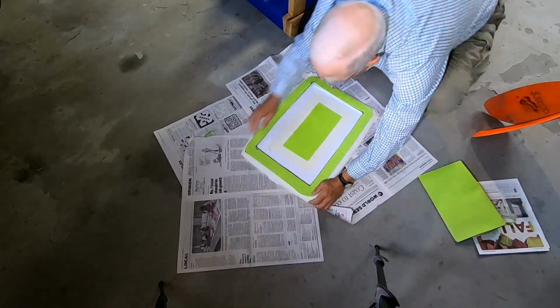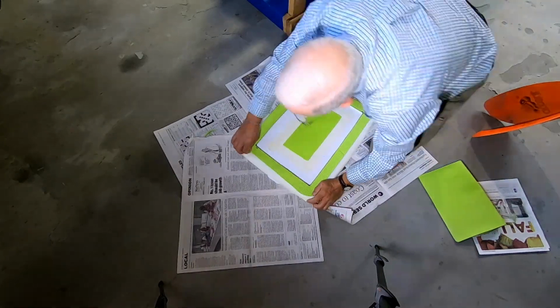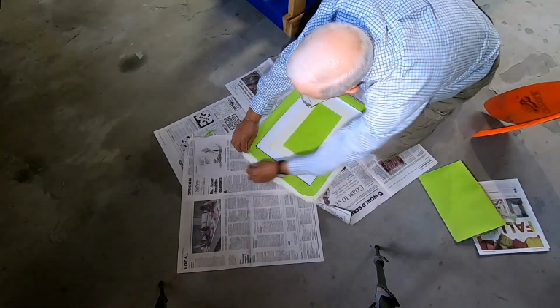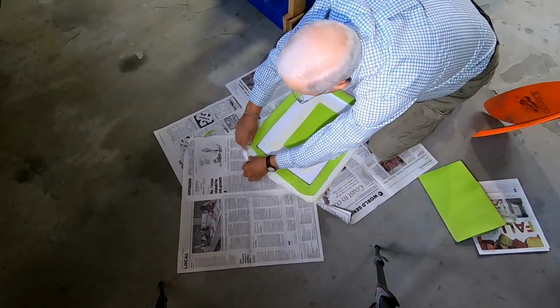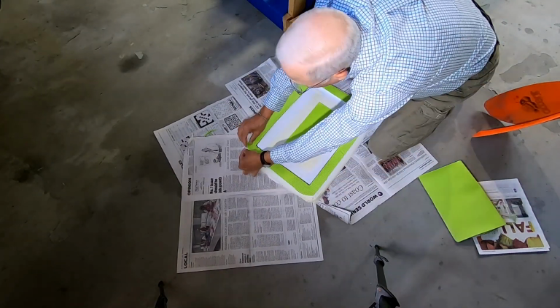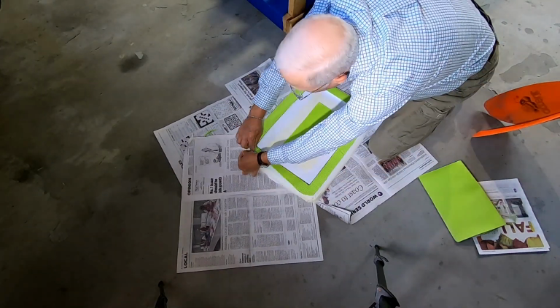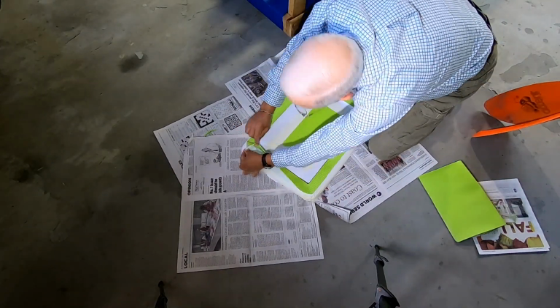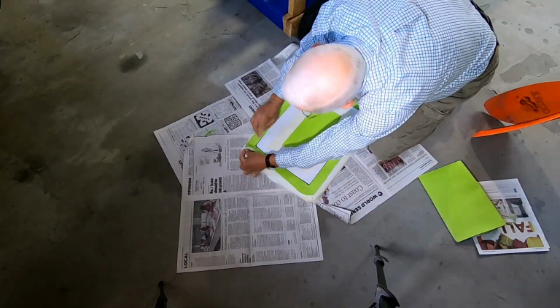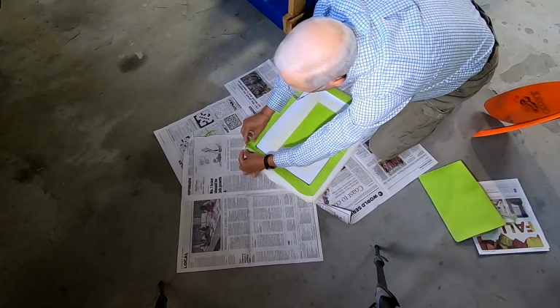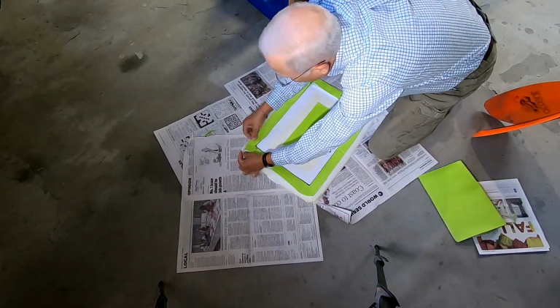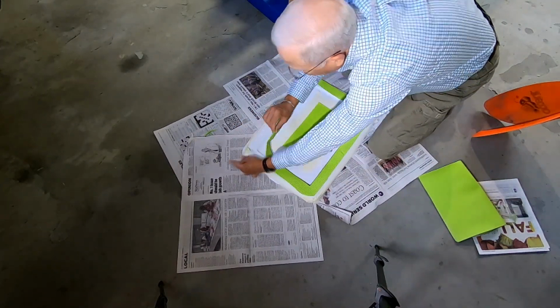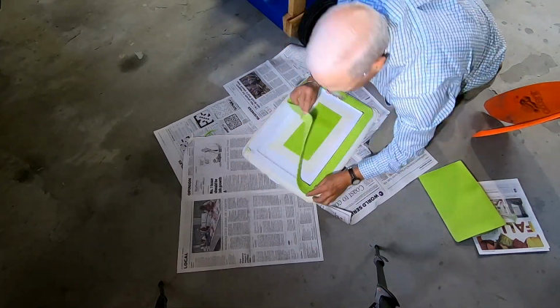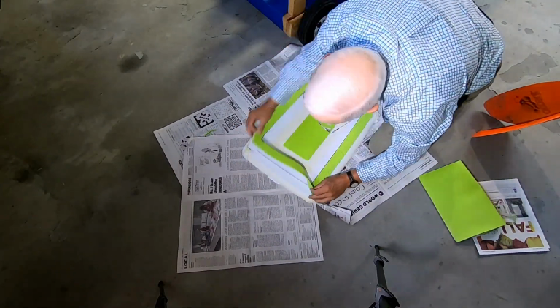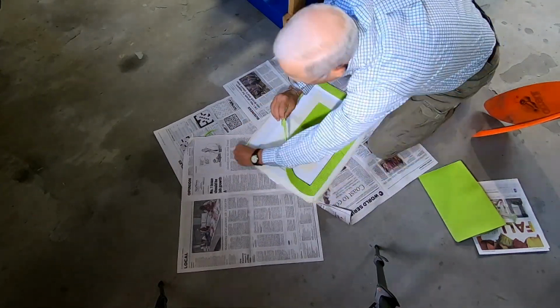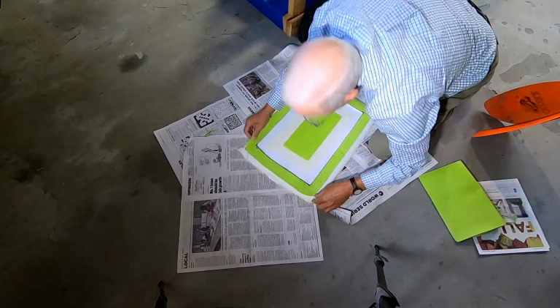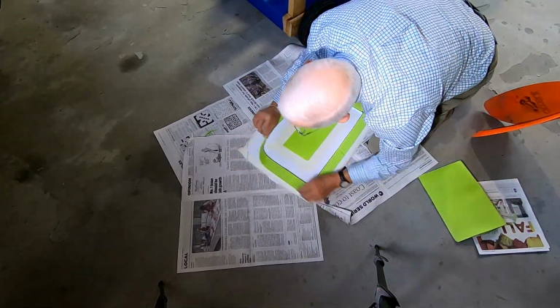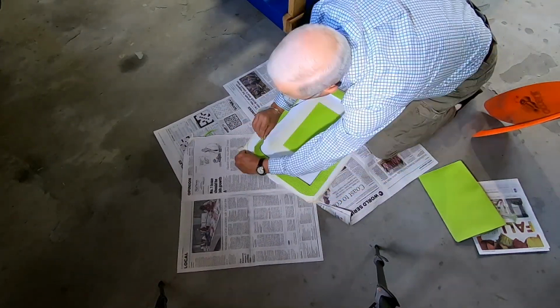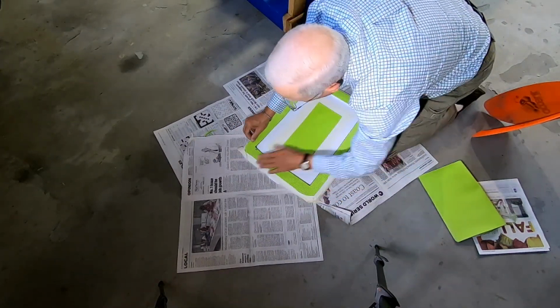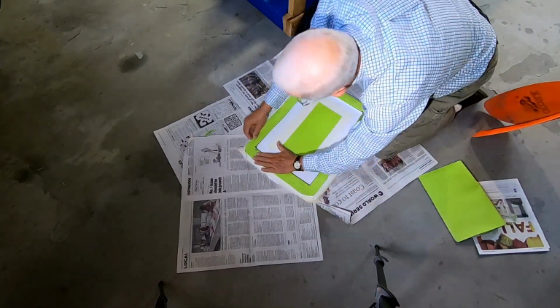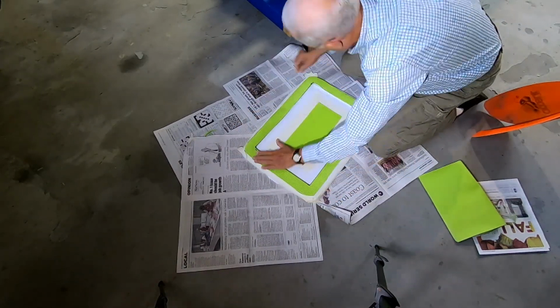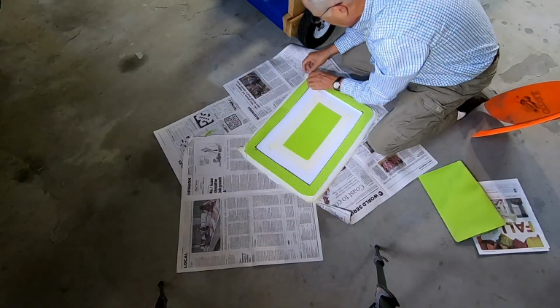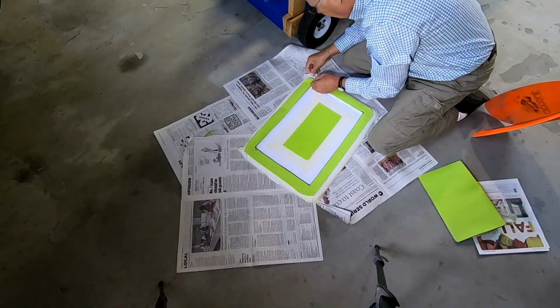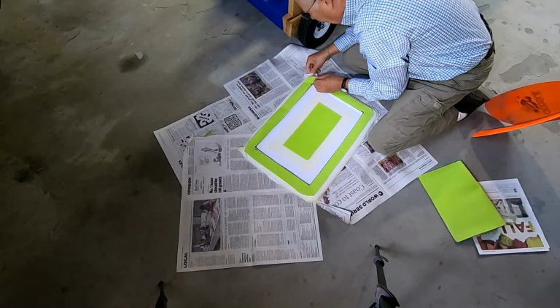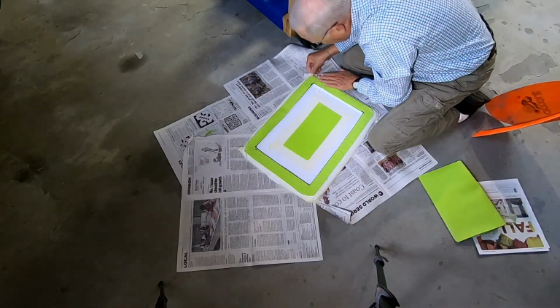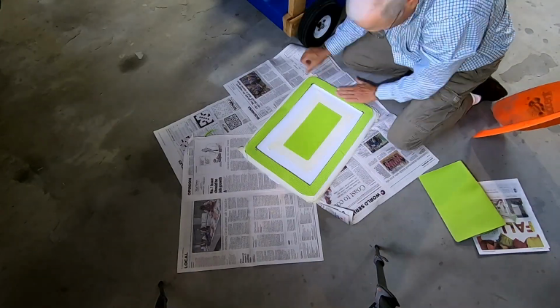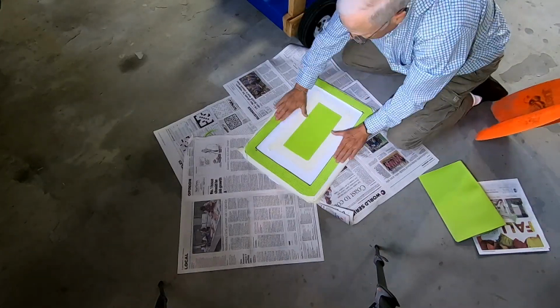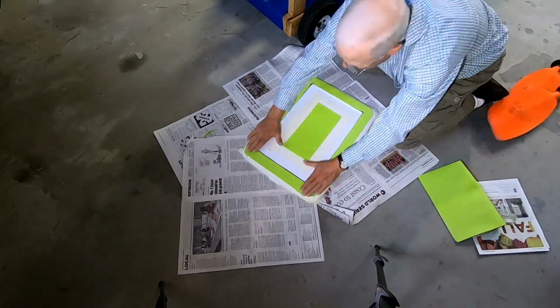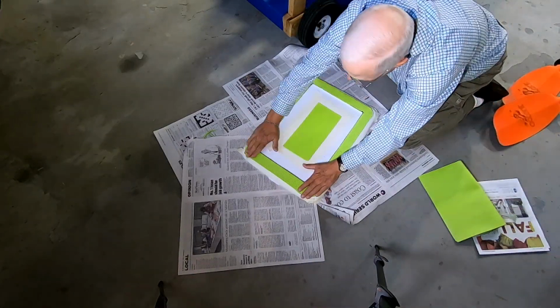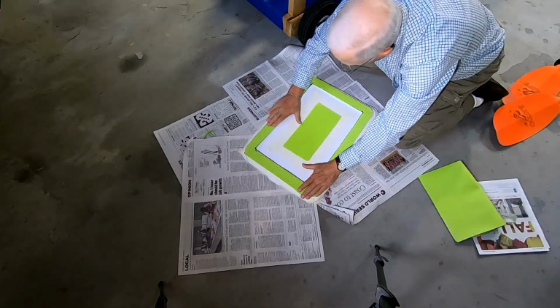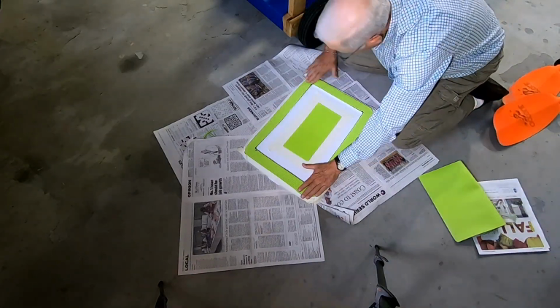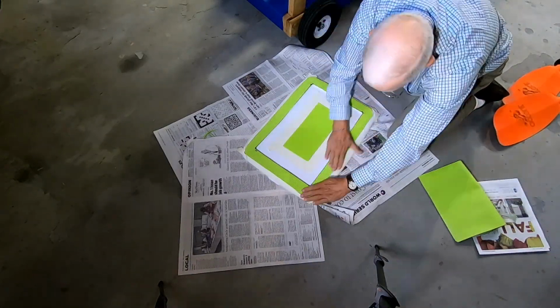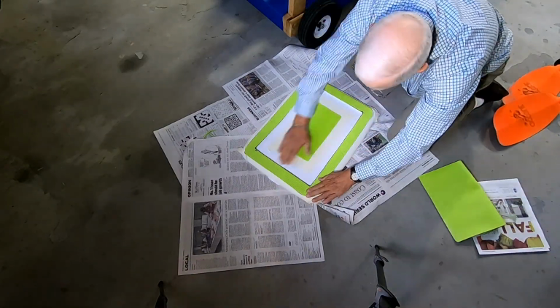Basically just spray it, let it sit a couple of minutes, and then join the two pieces together. Let it sit overnight and you're done.